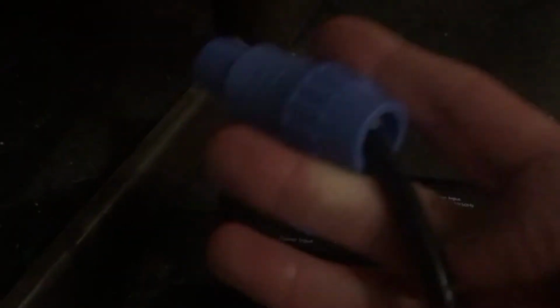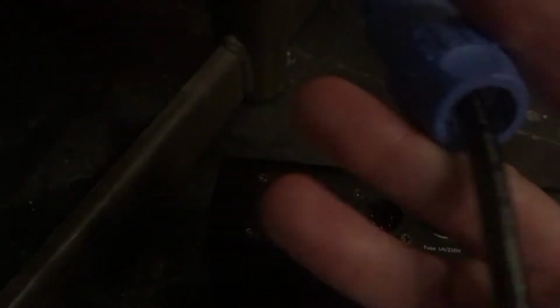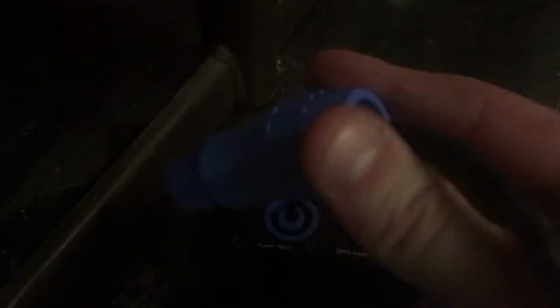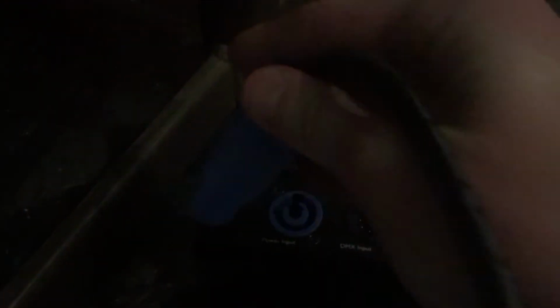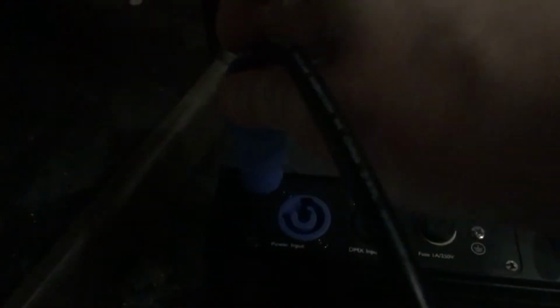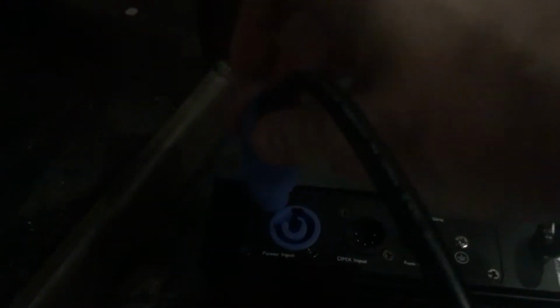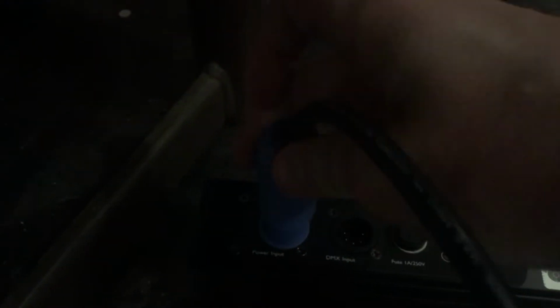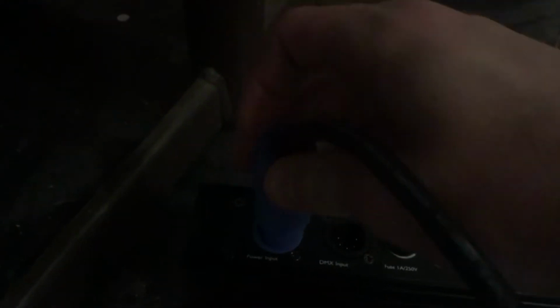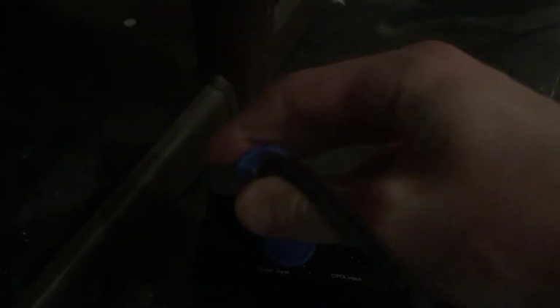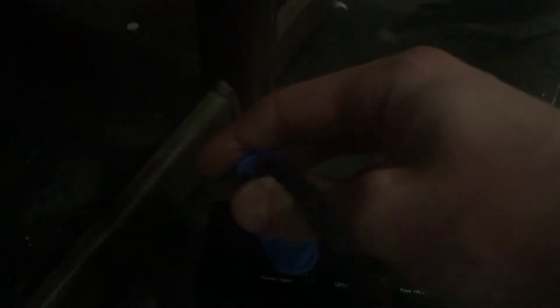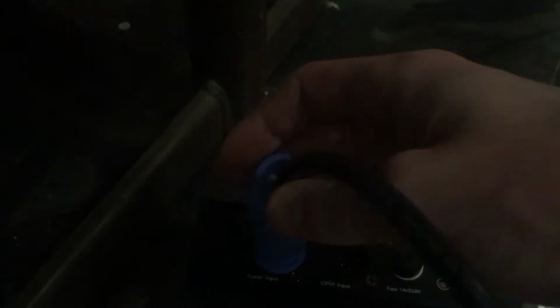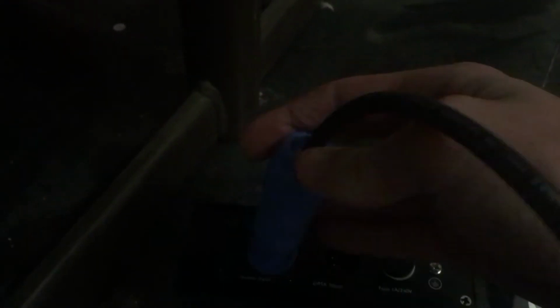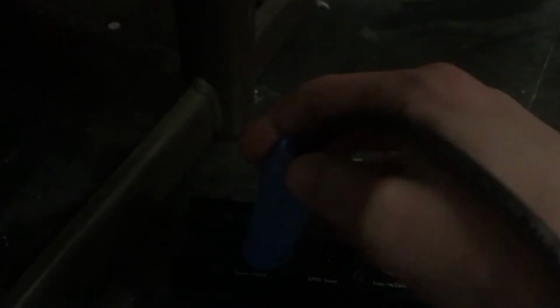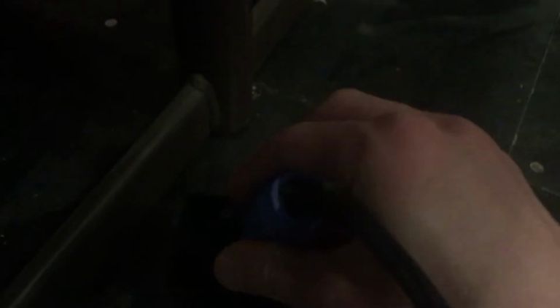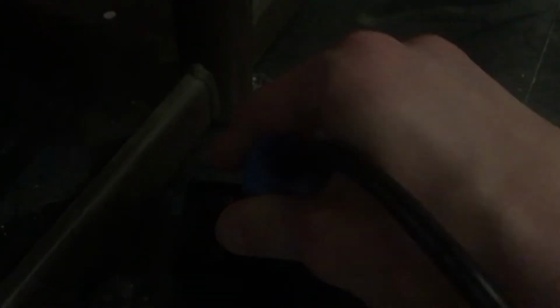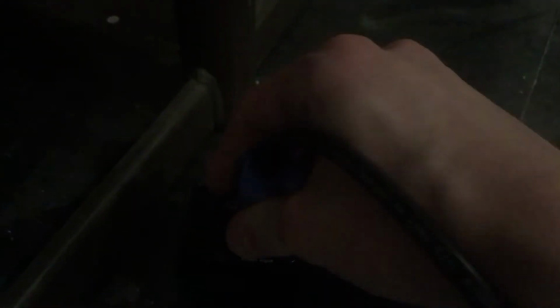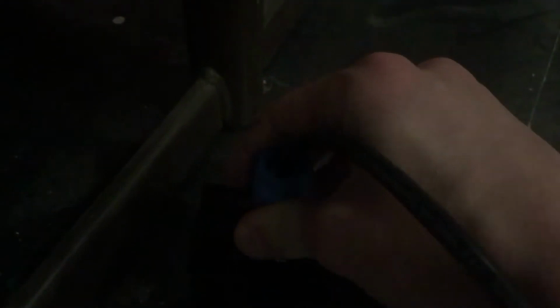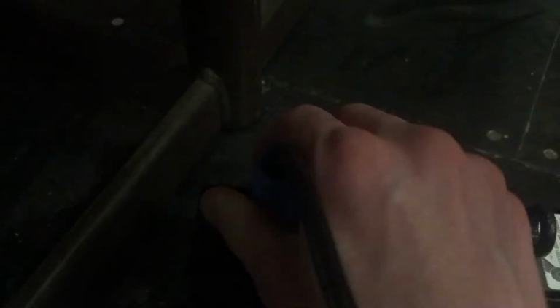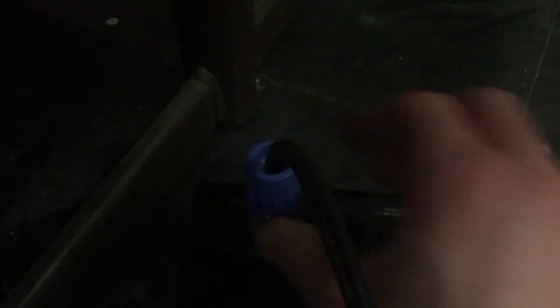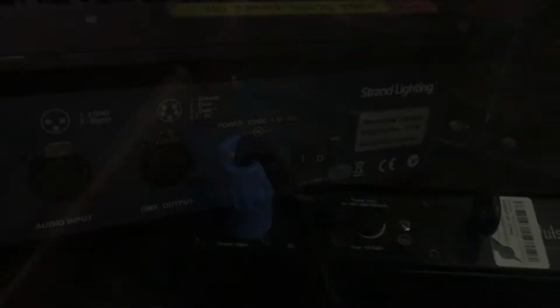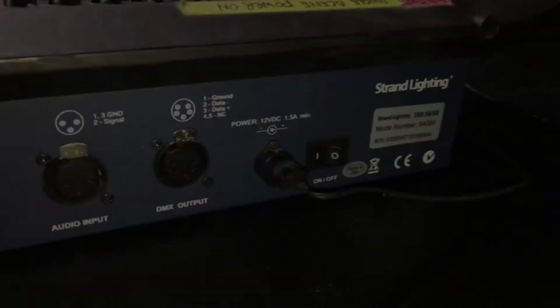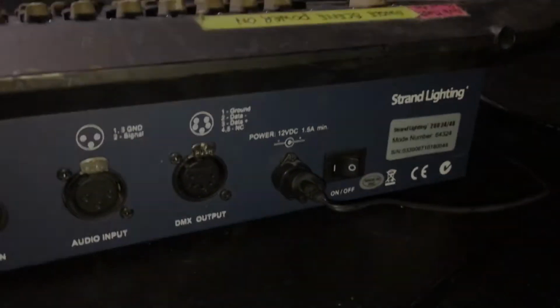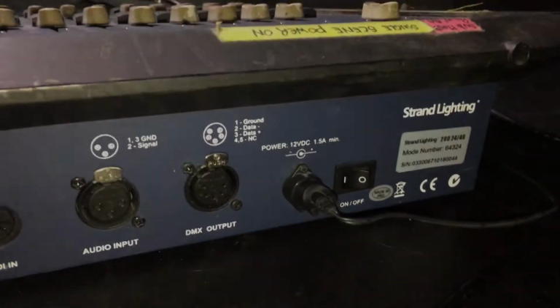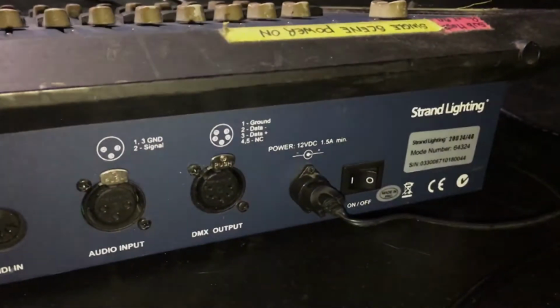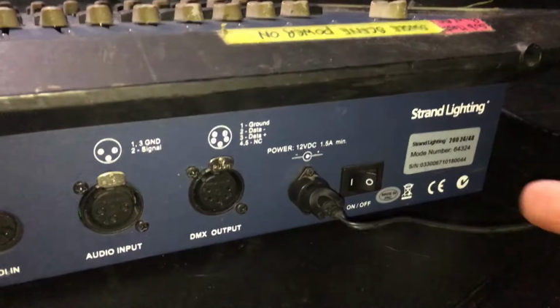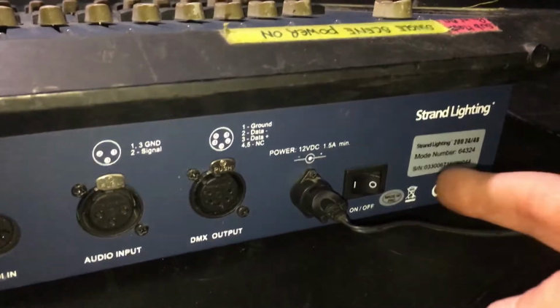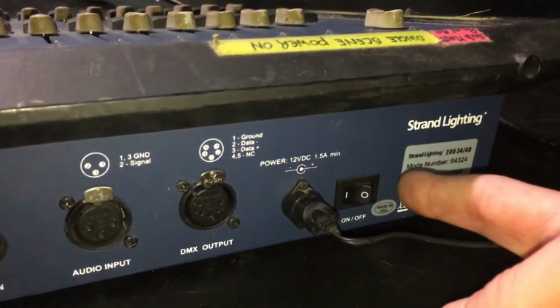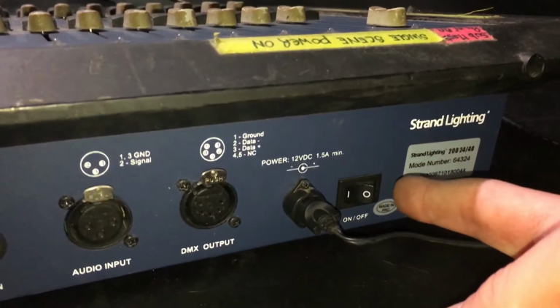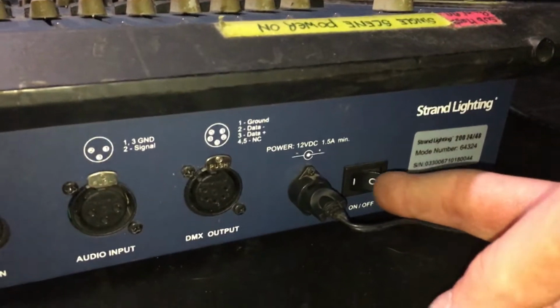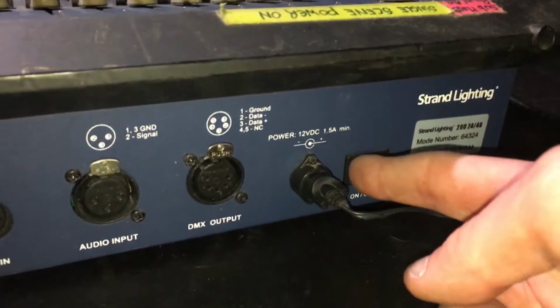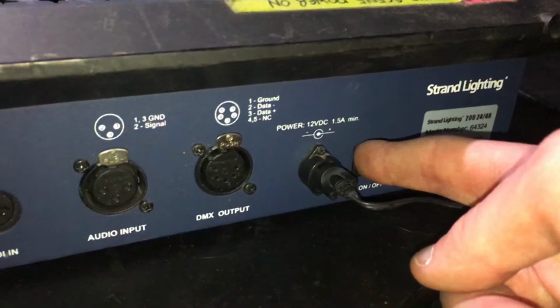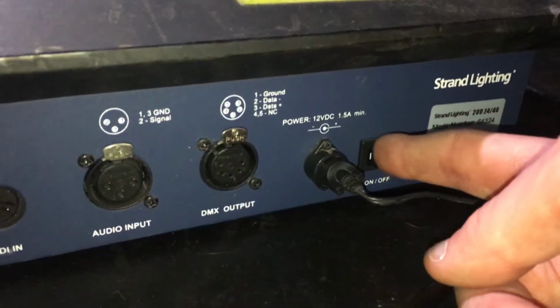After plugging in the power to your console and fixtures, do not turn them on and make sure that they are all powered off.